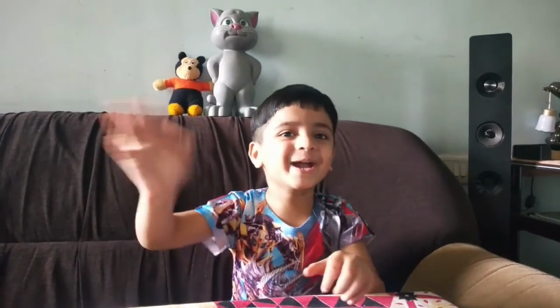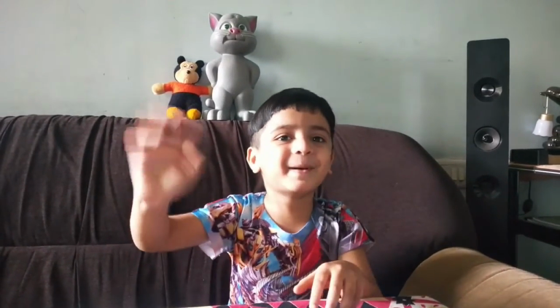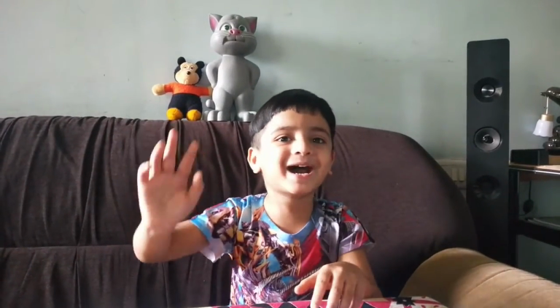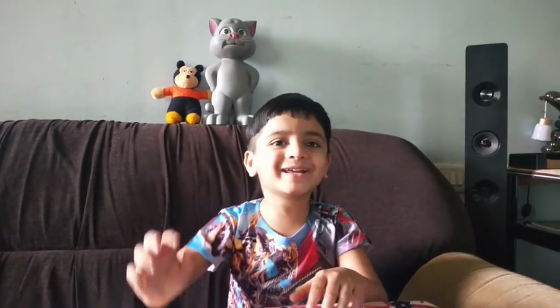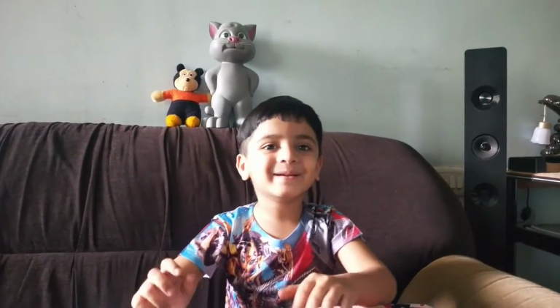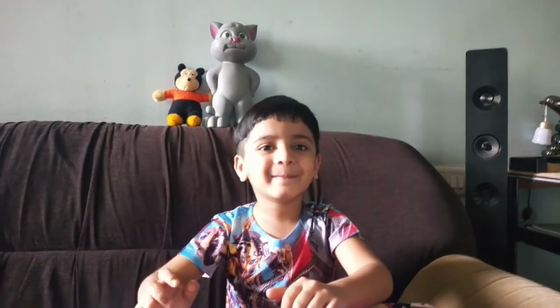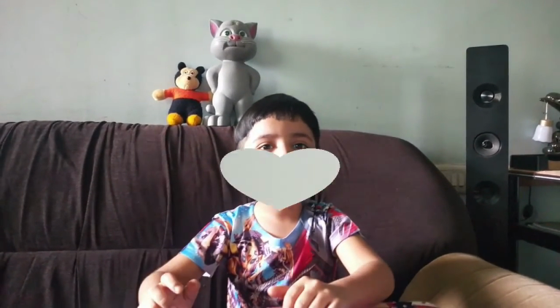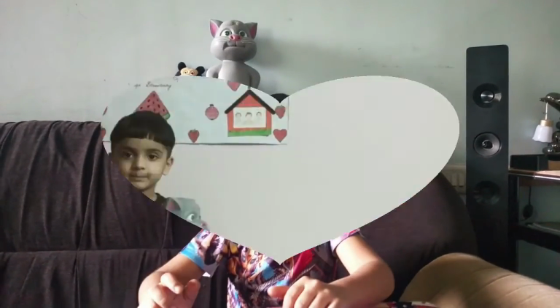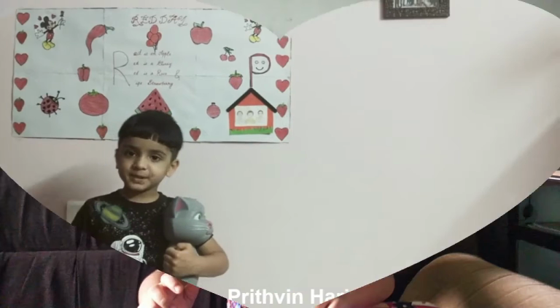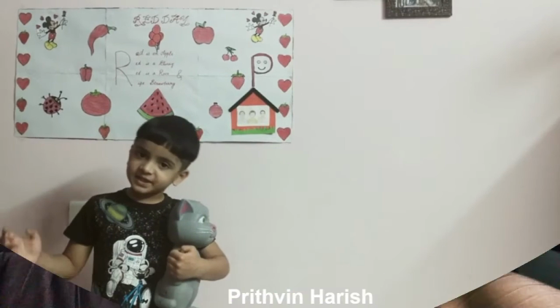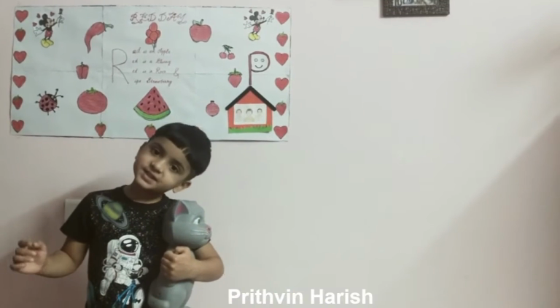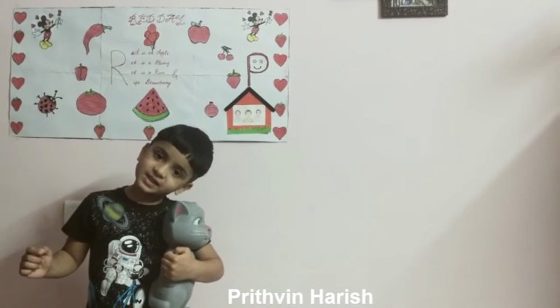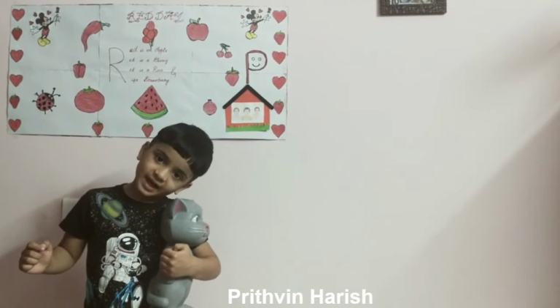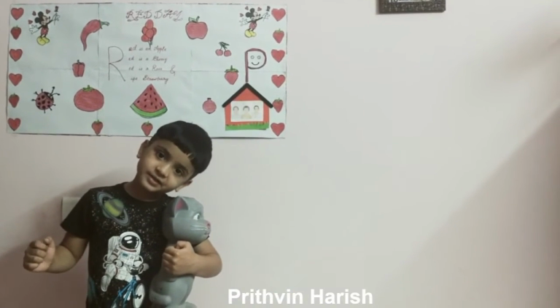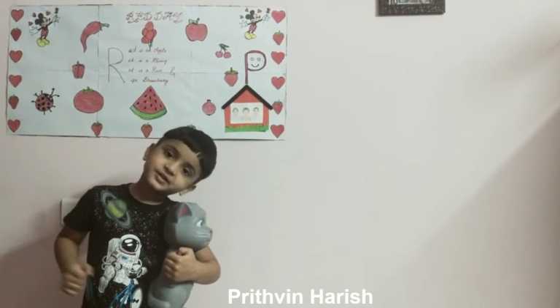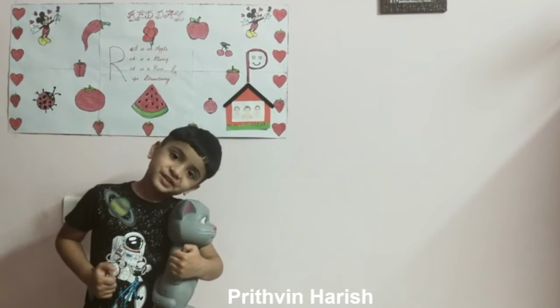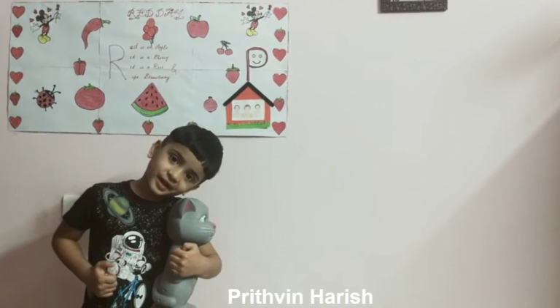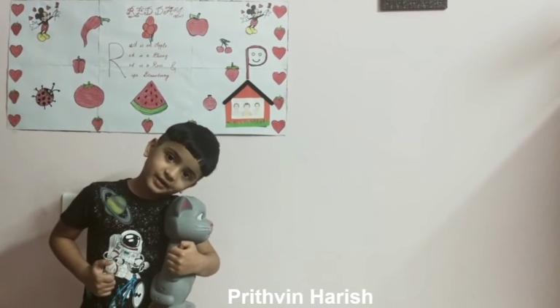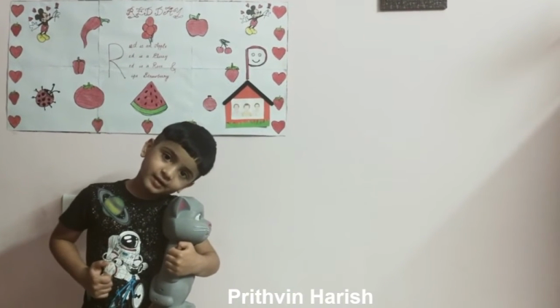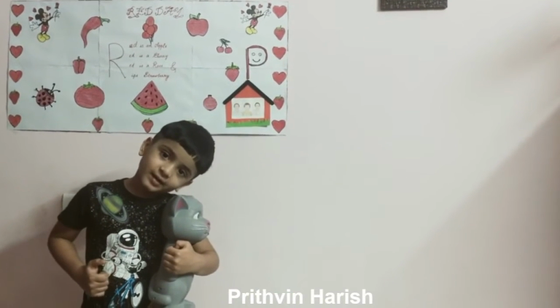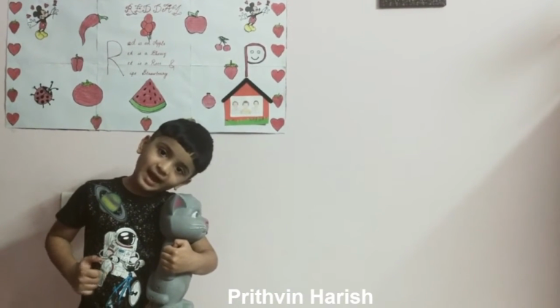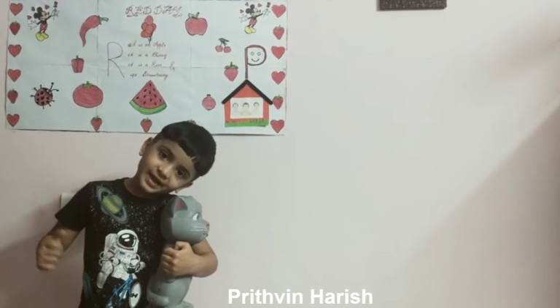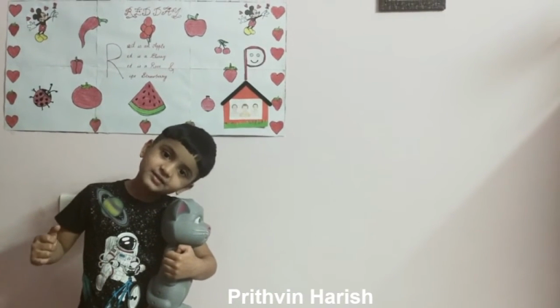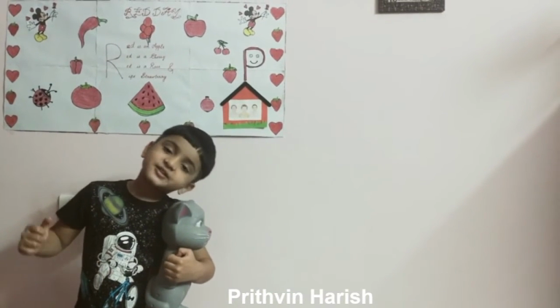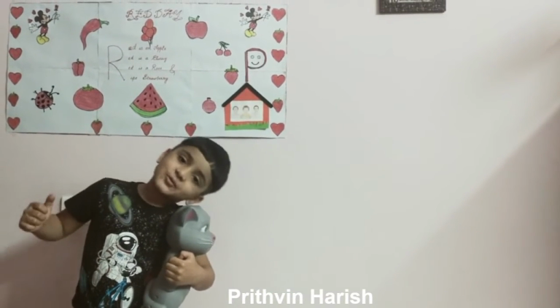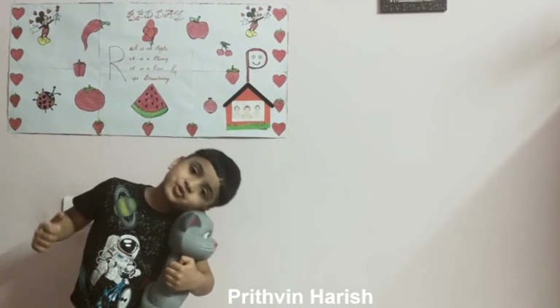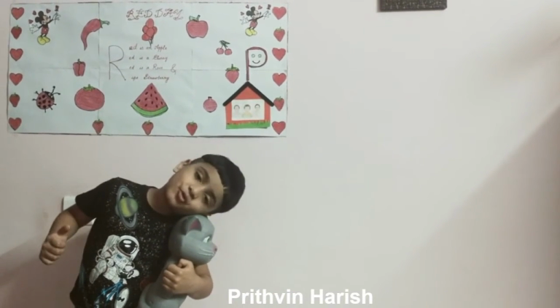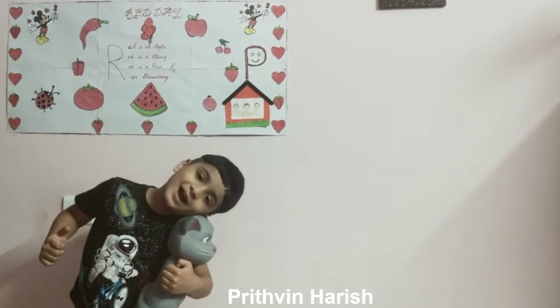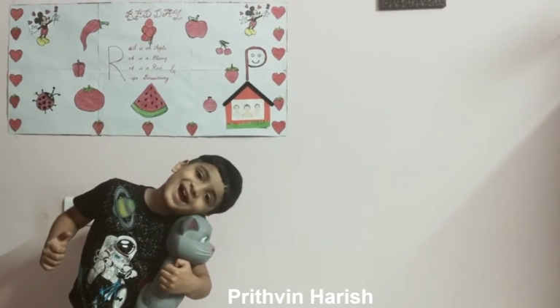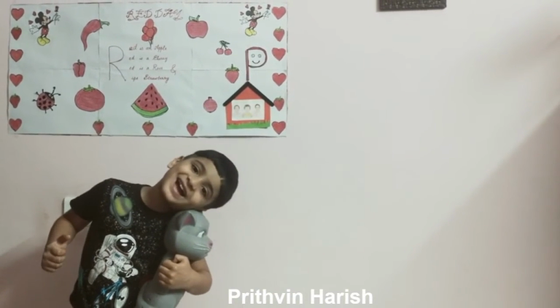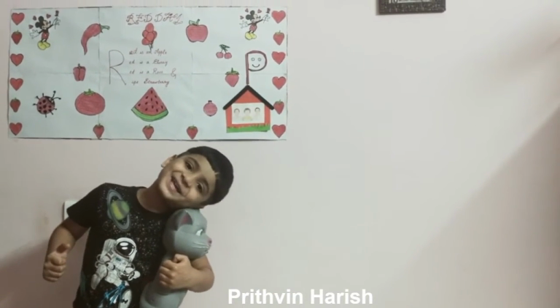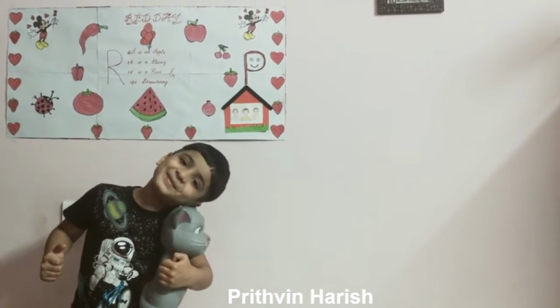Bye bye! Please like, share and subscribe. Bye bye!